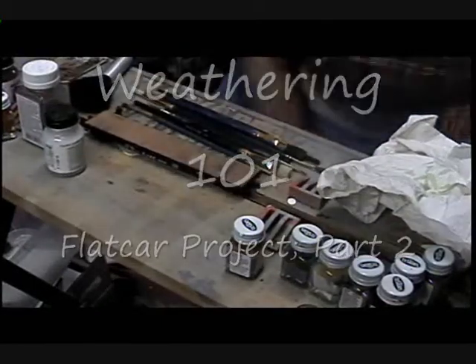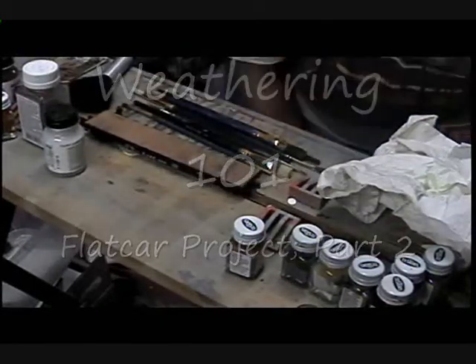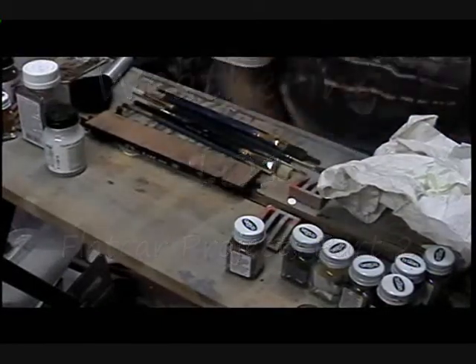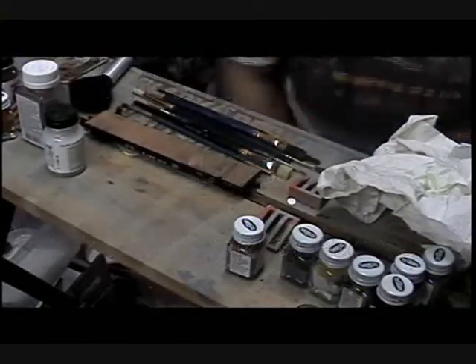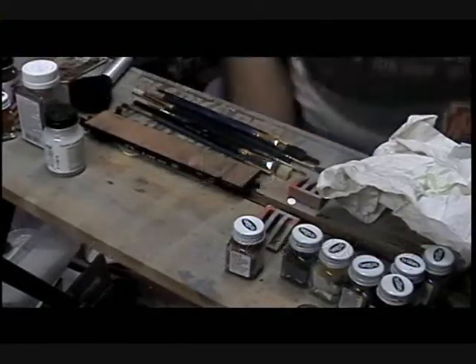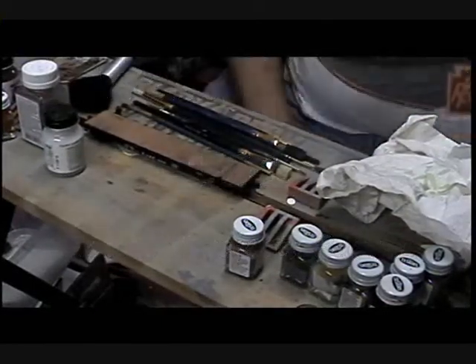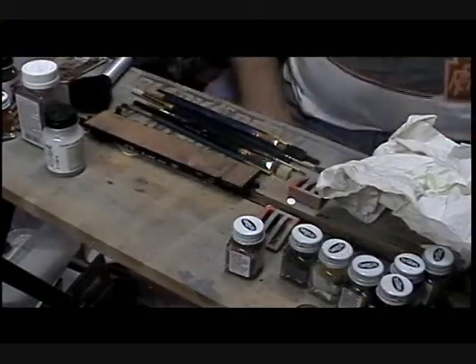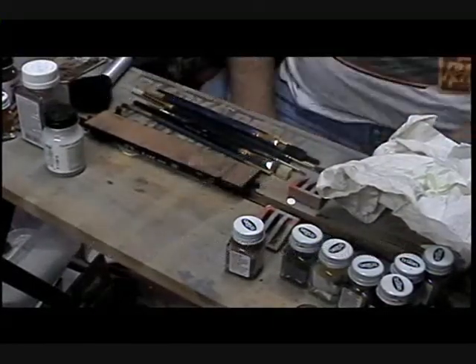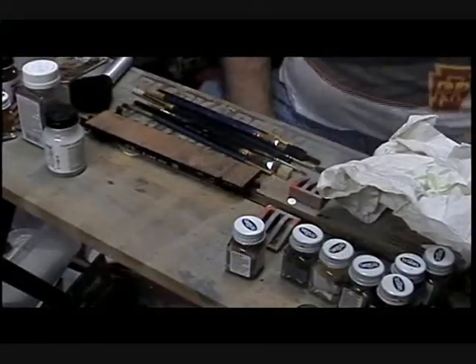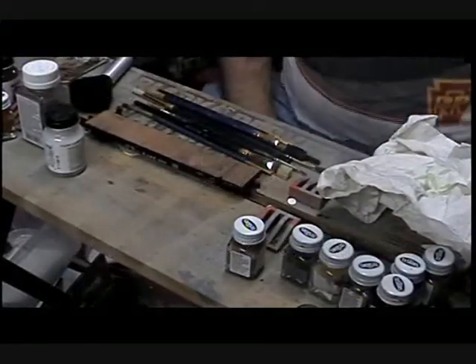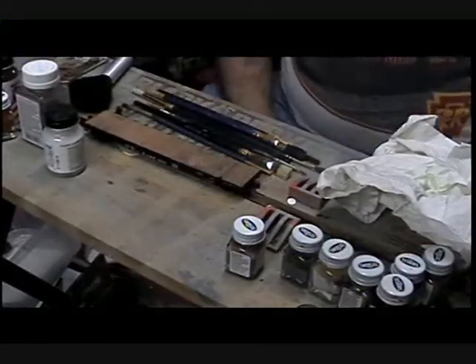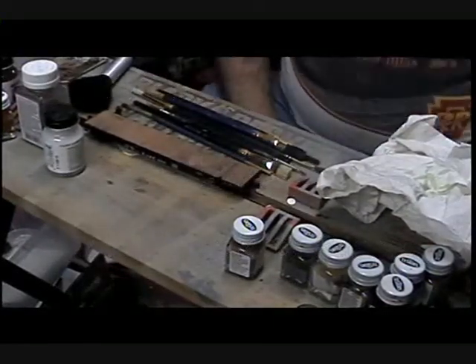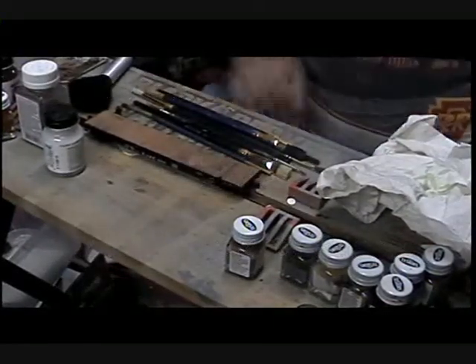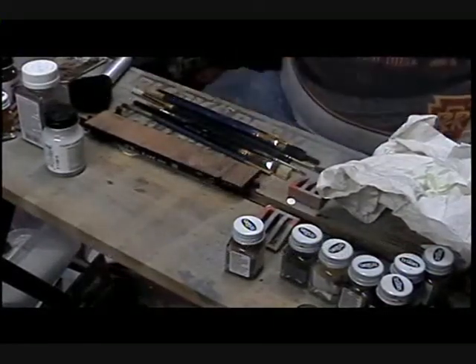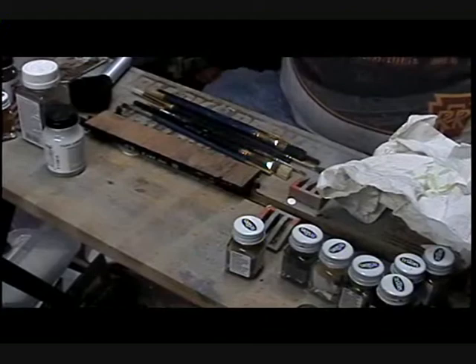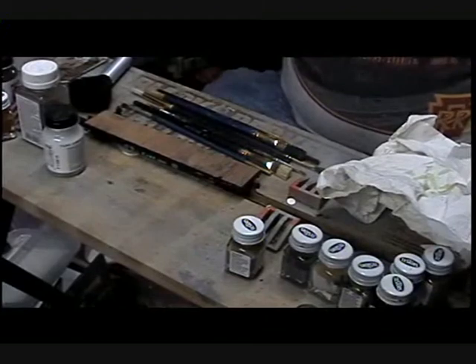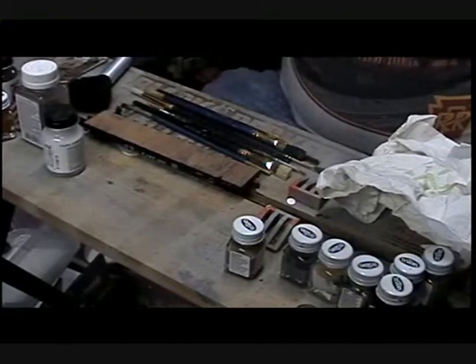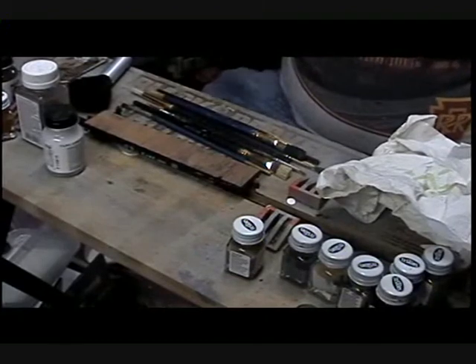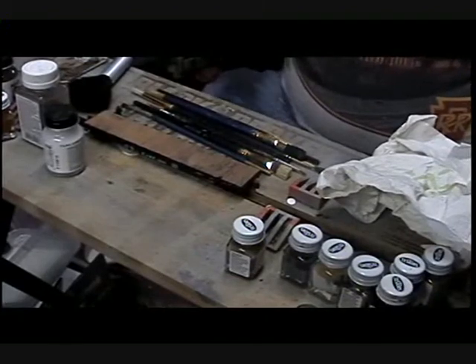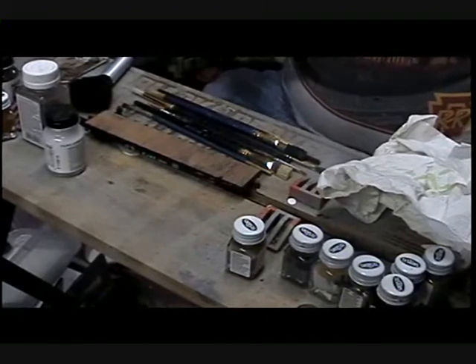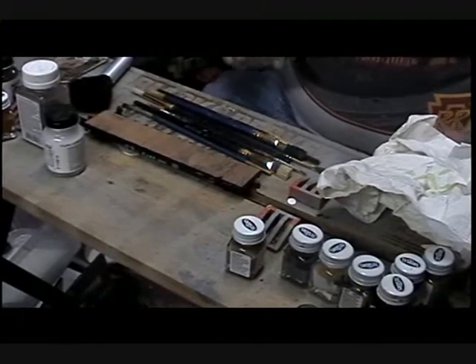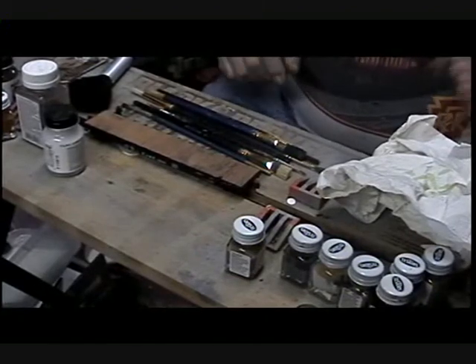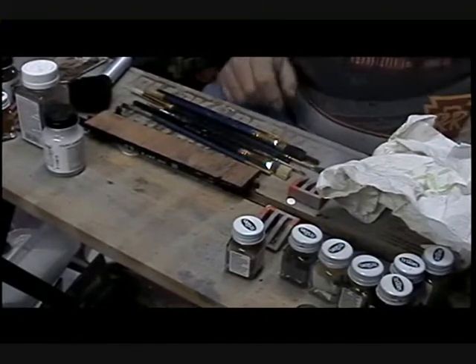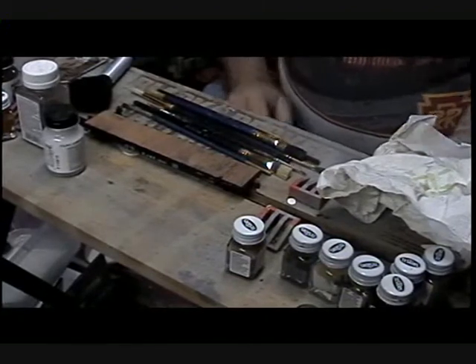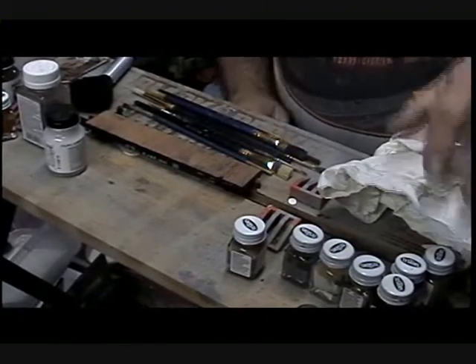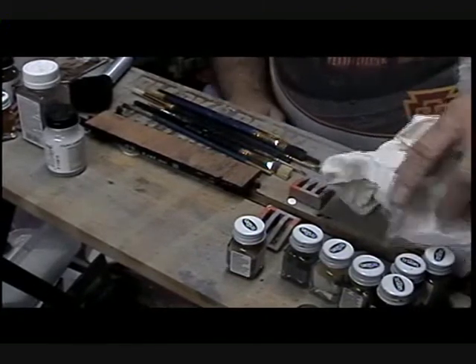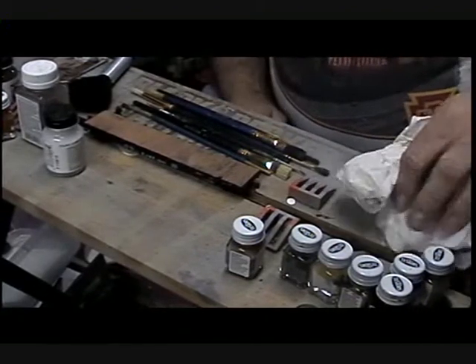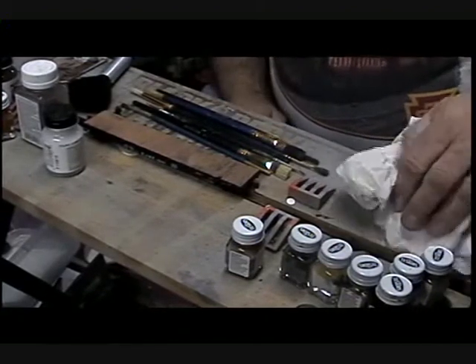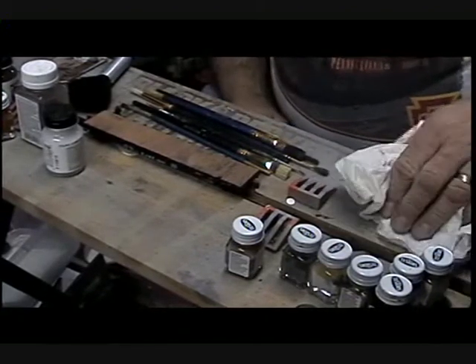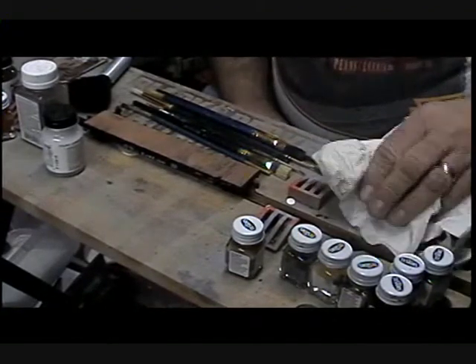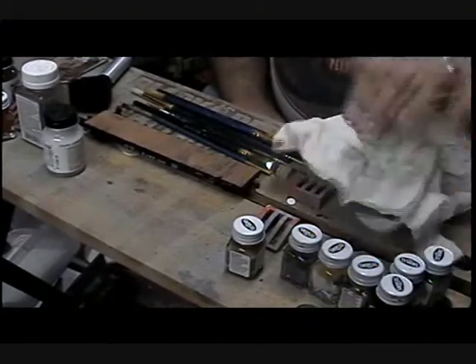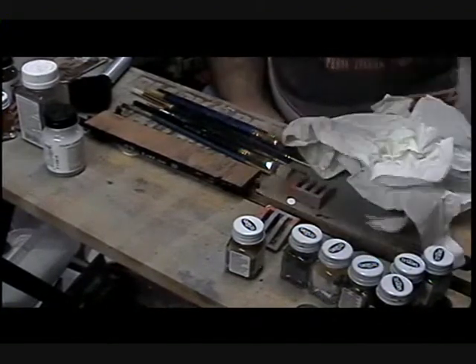Okay, while we are still waiting for this deck to dry, there are other parts of the car that can be worked on.